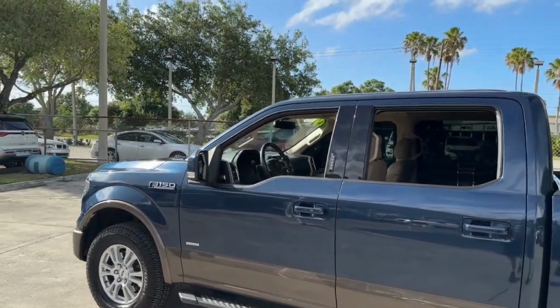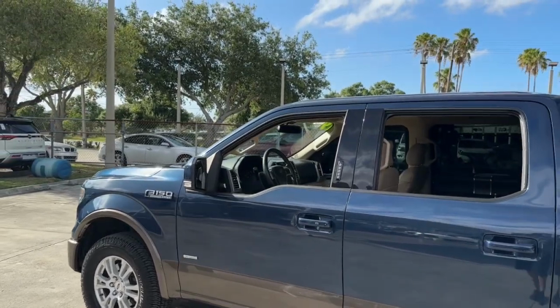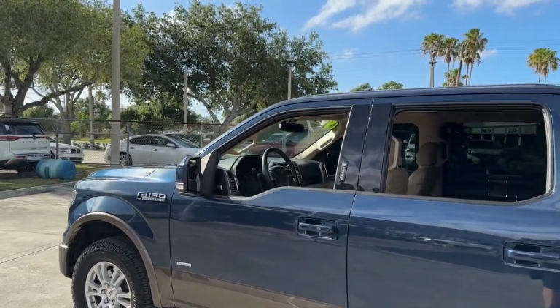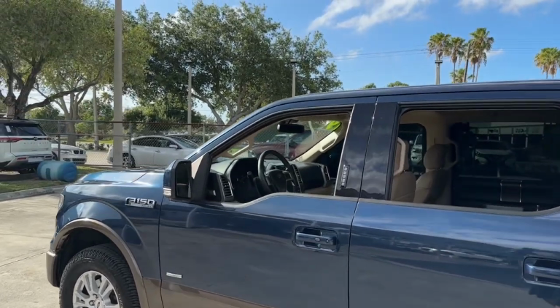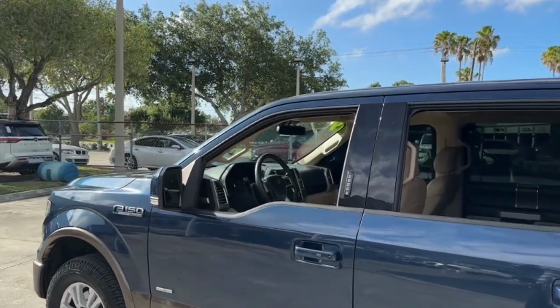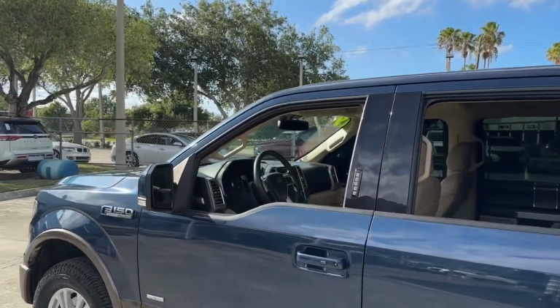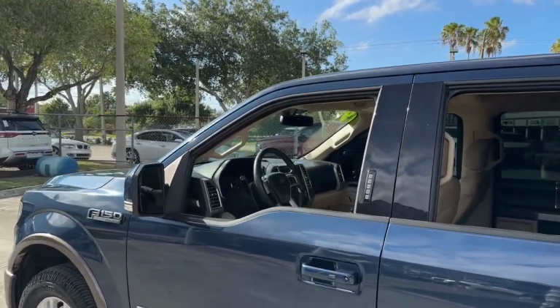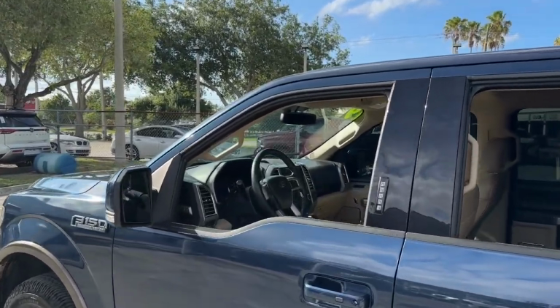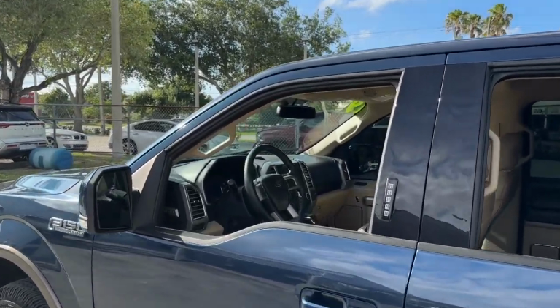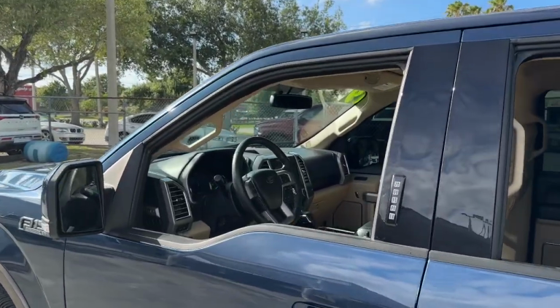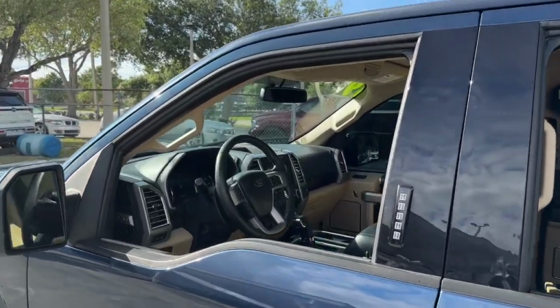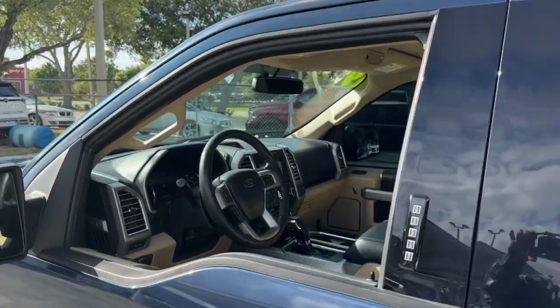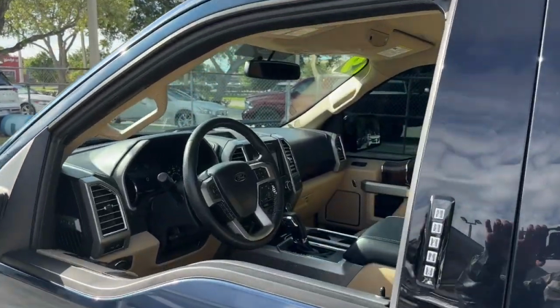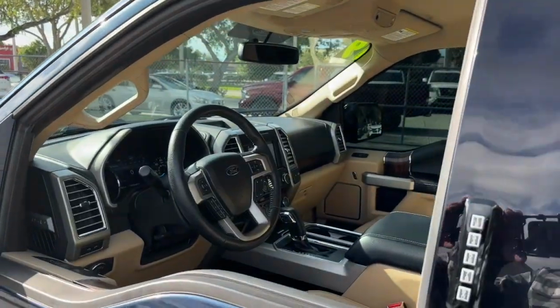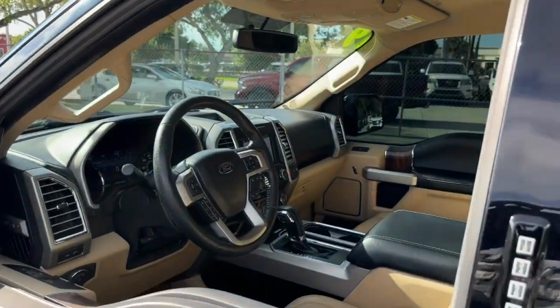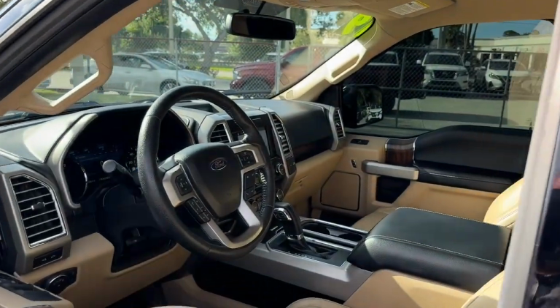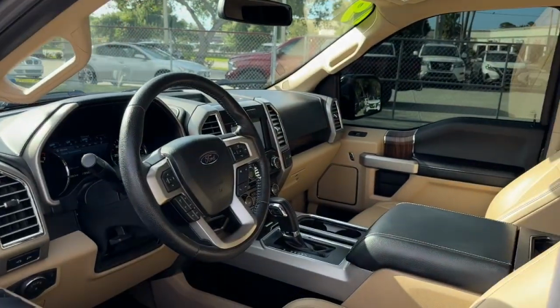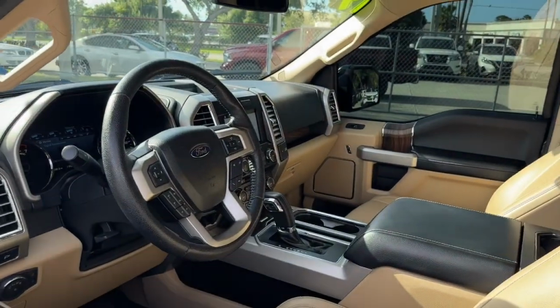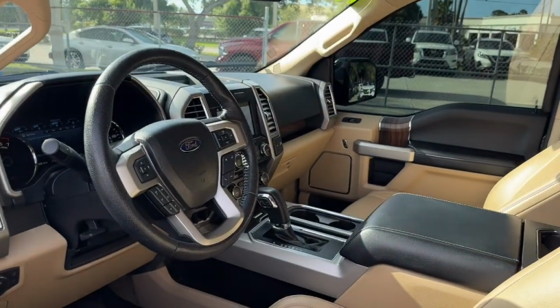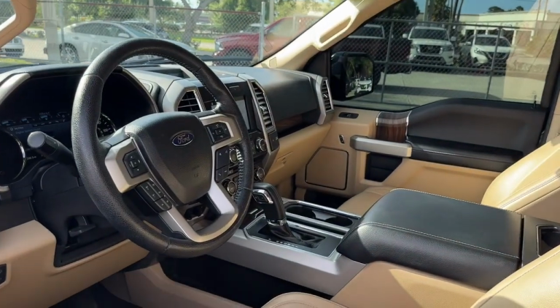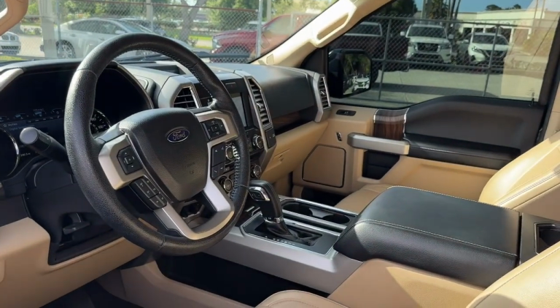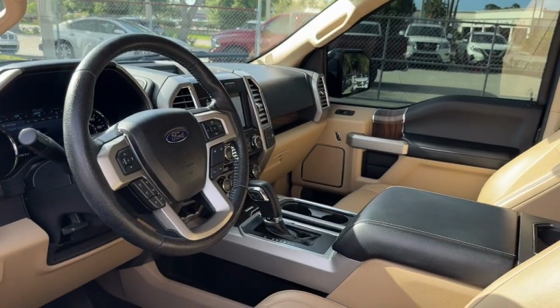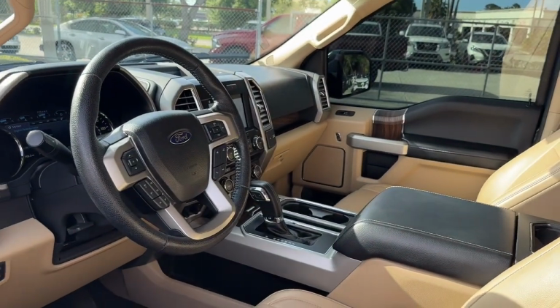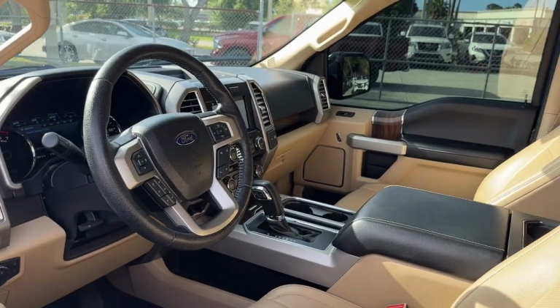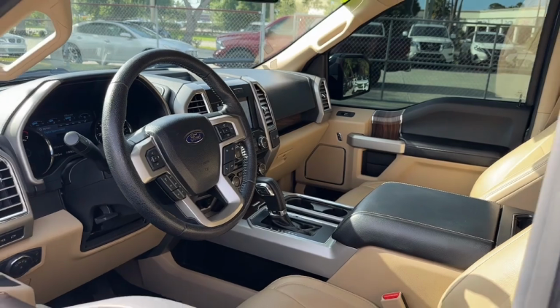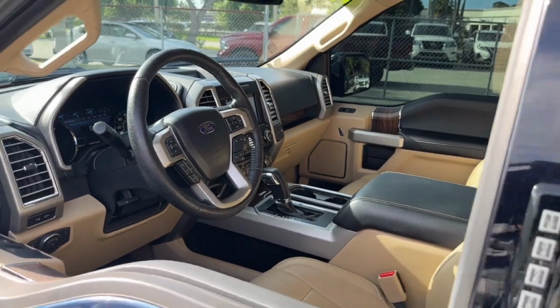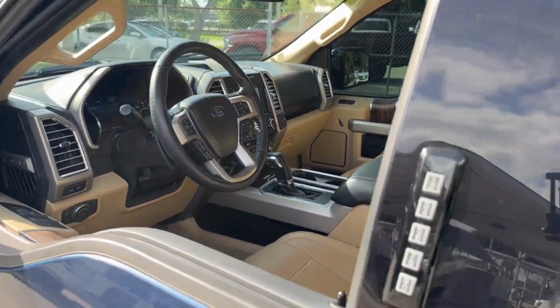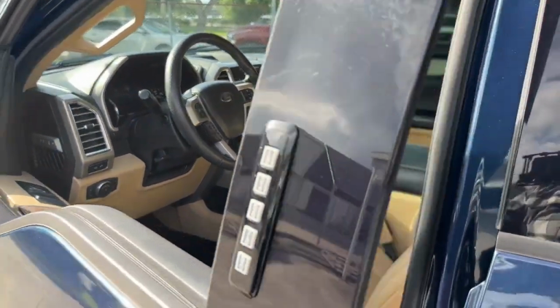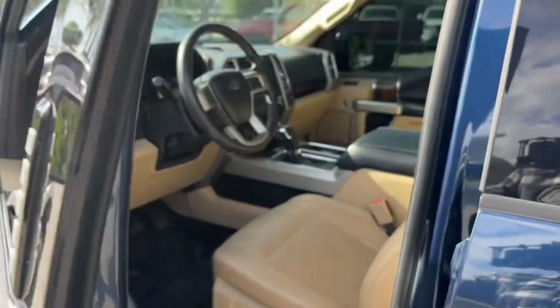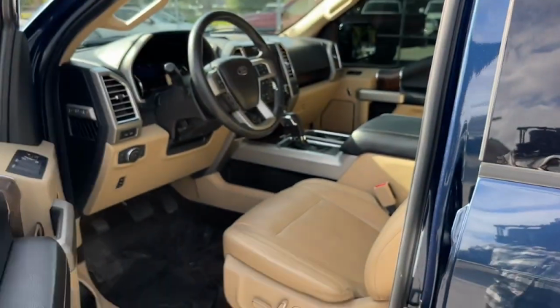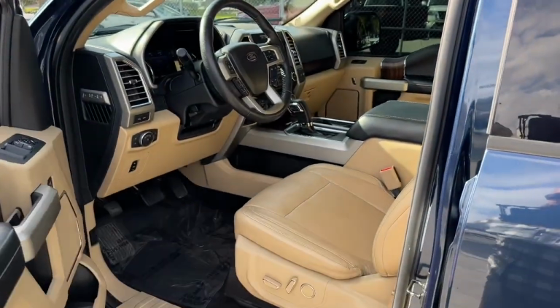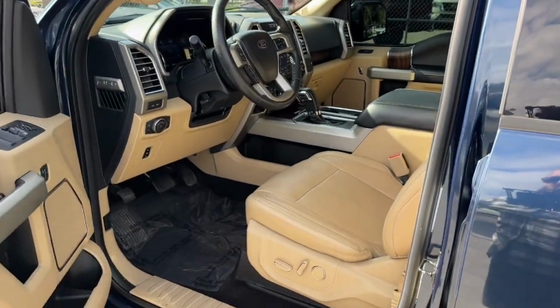What's more, available options let you customize its hard-working bed, so you can be more productive than ever before.